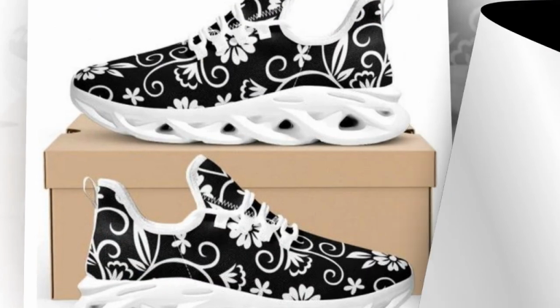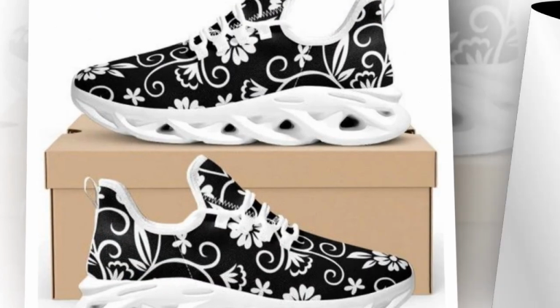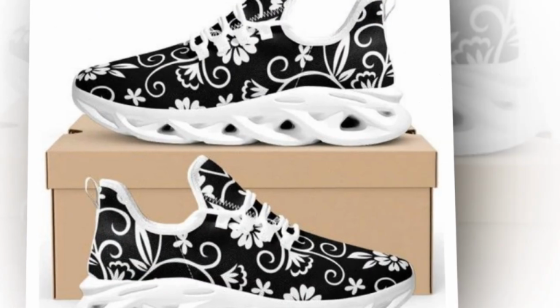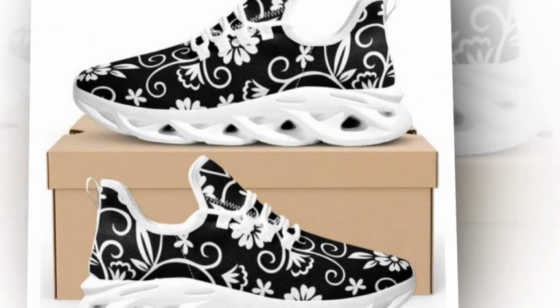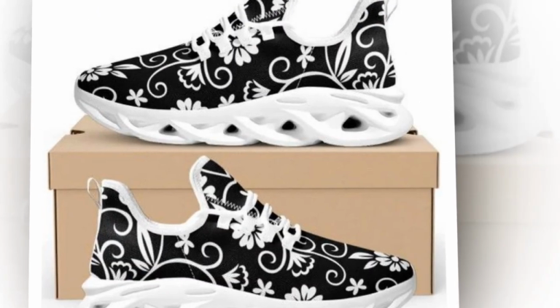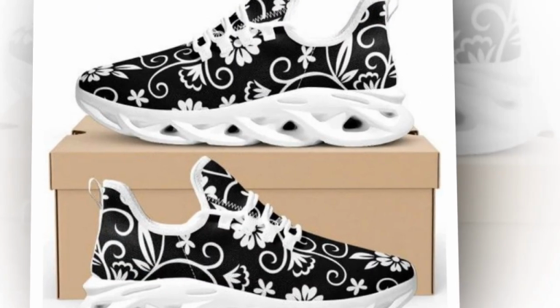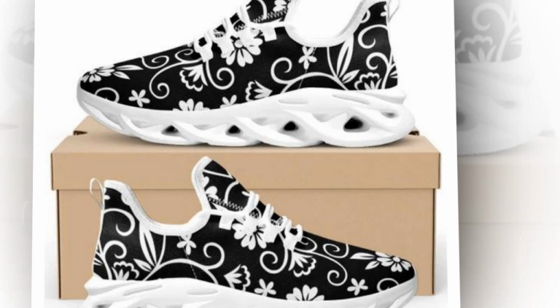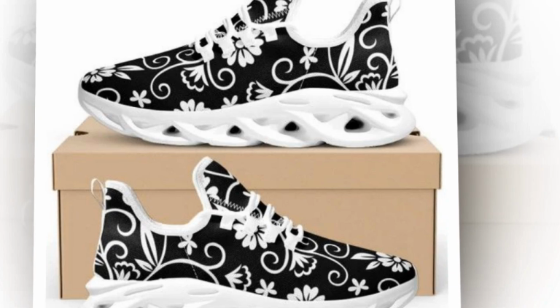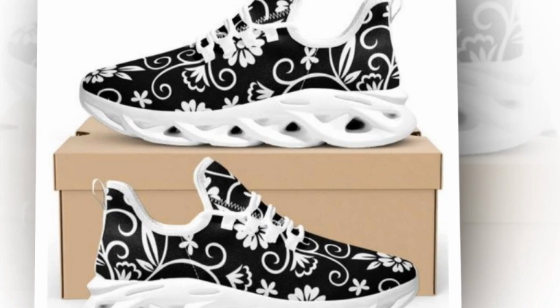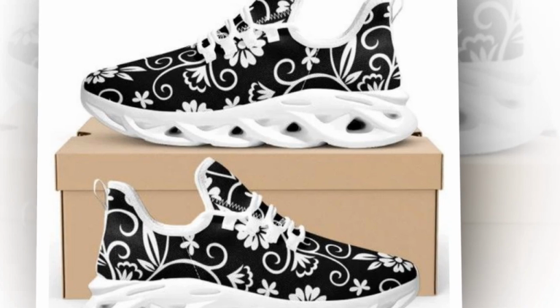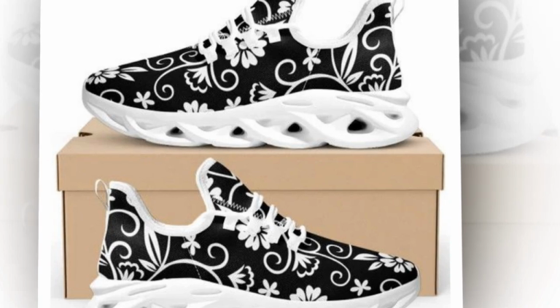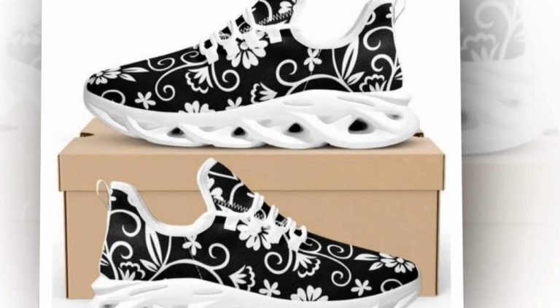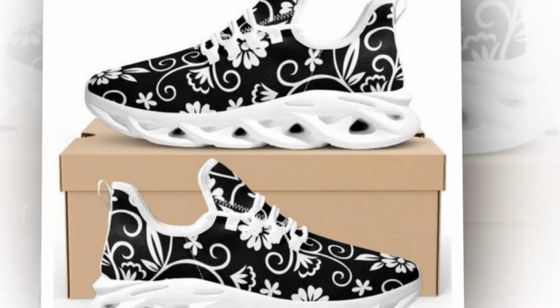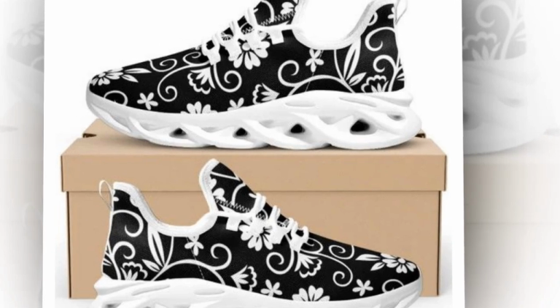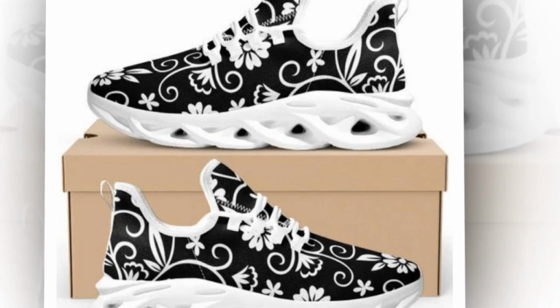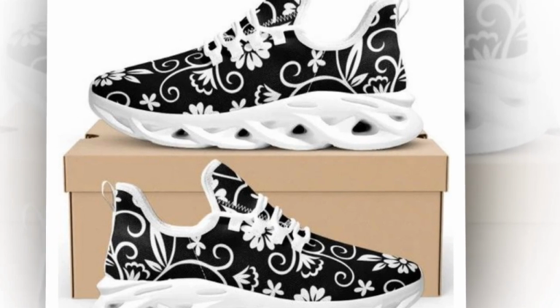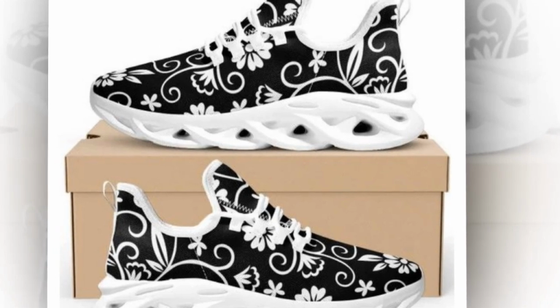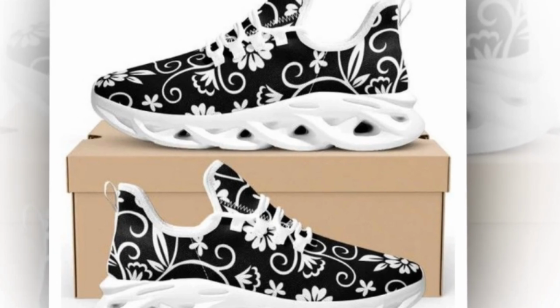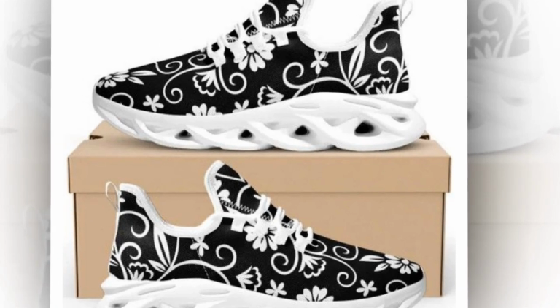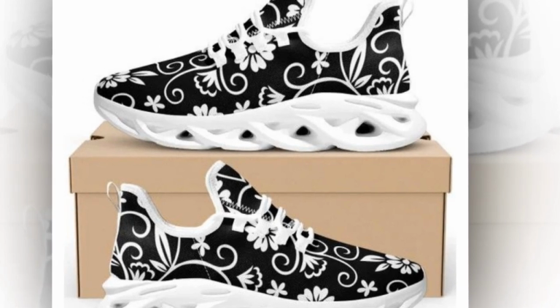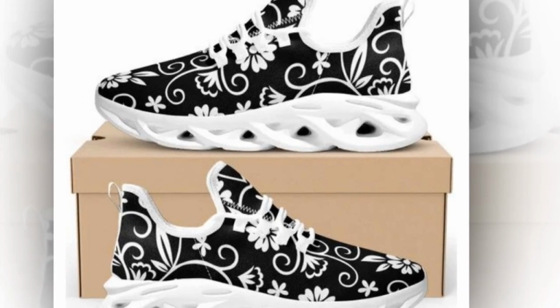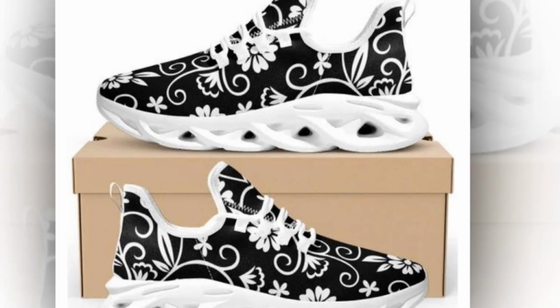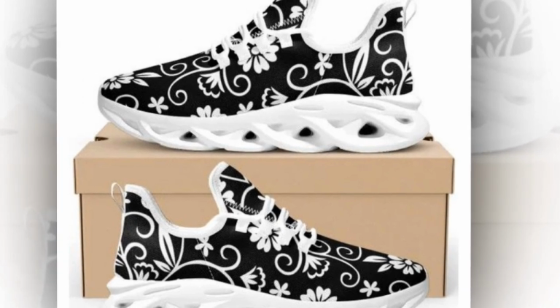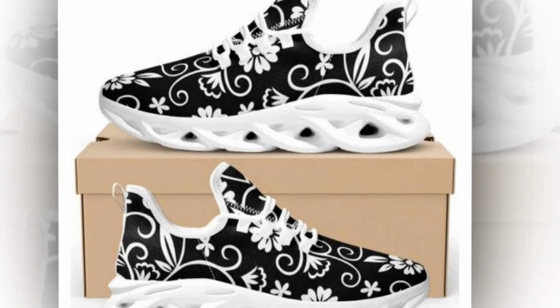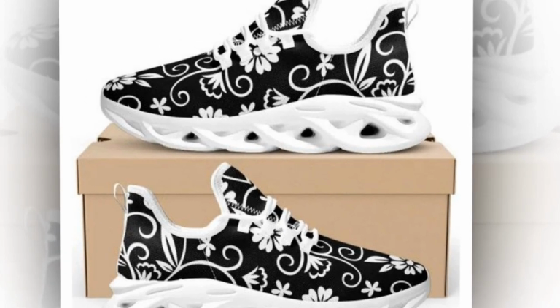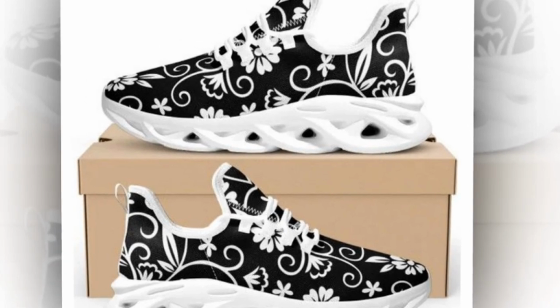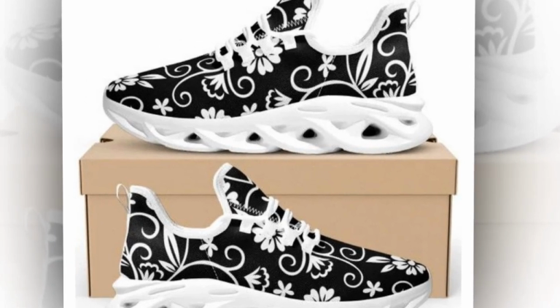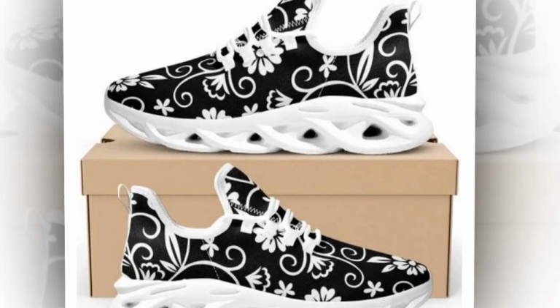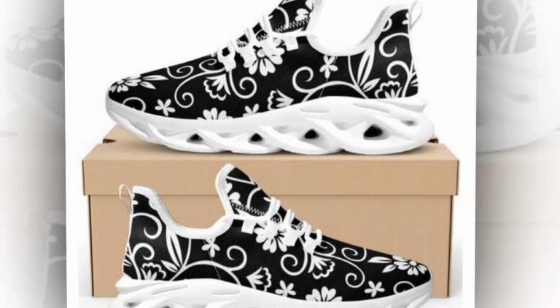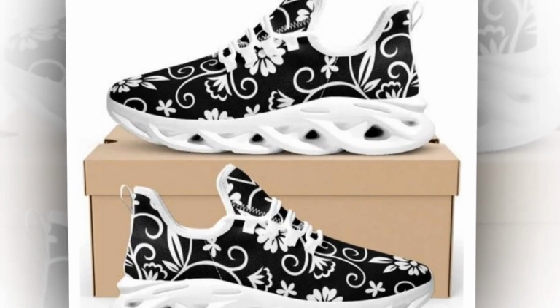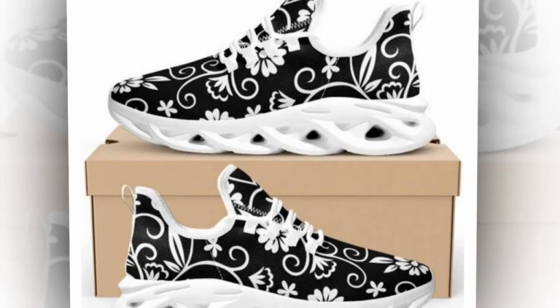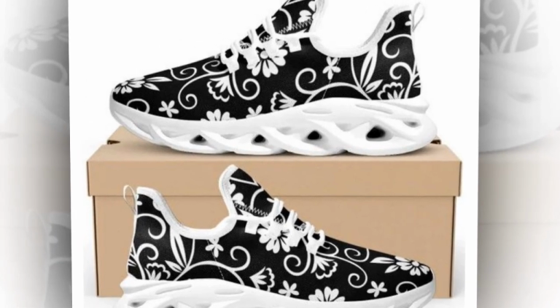If you want to buy this shoe, you can find its link in the description and the comment section.